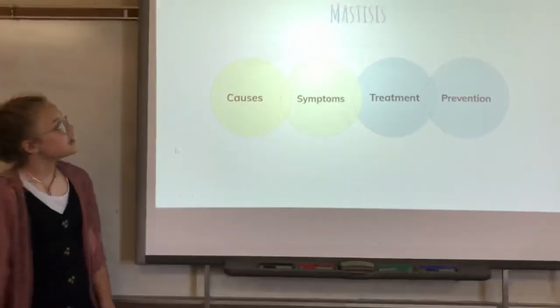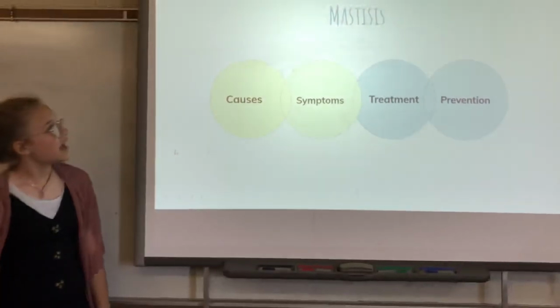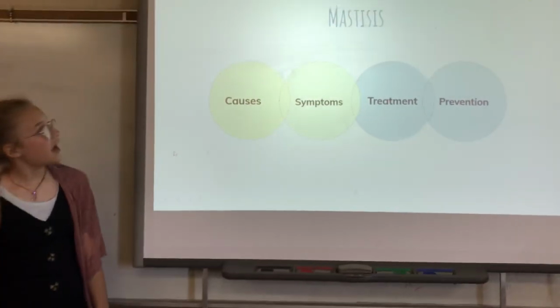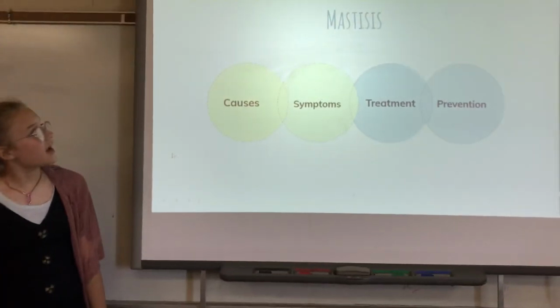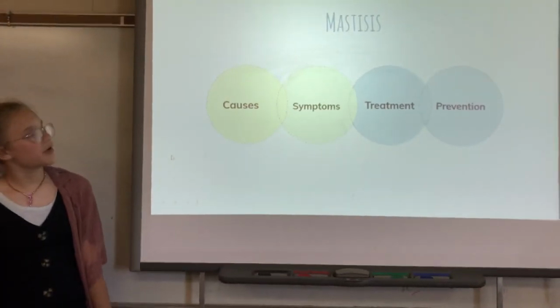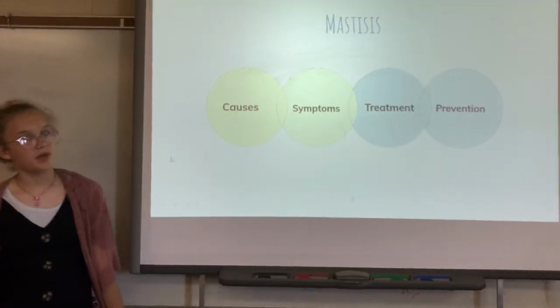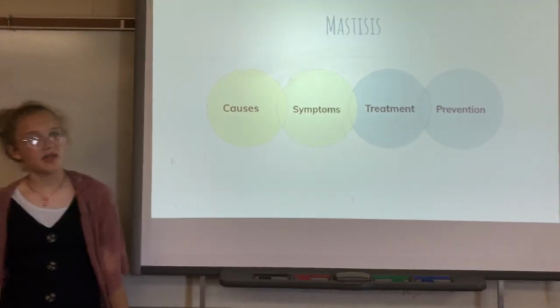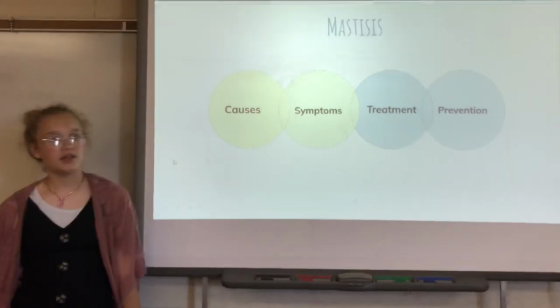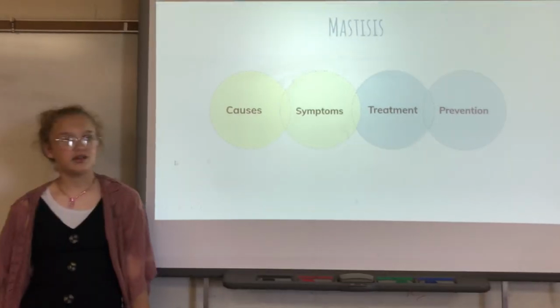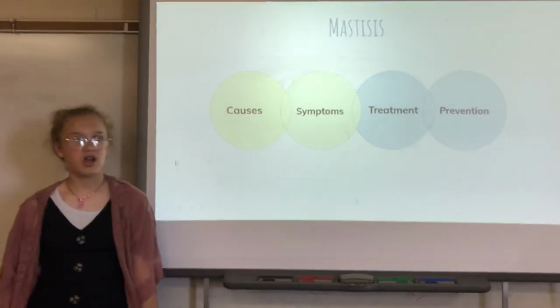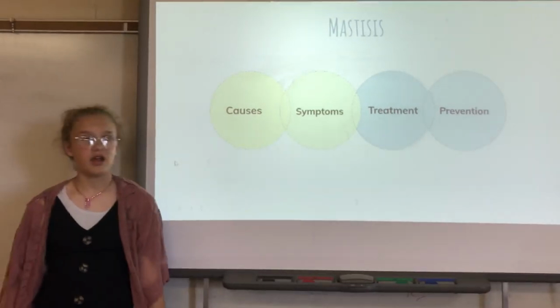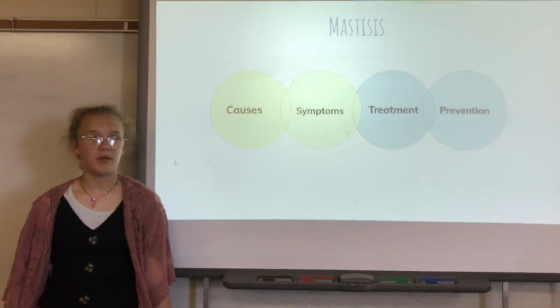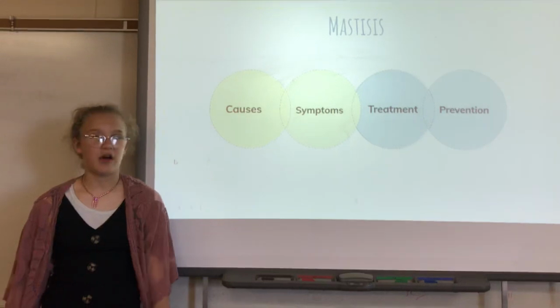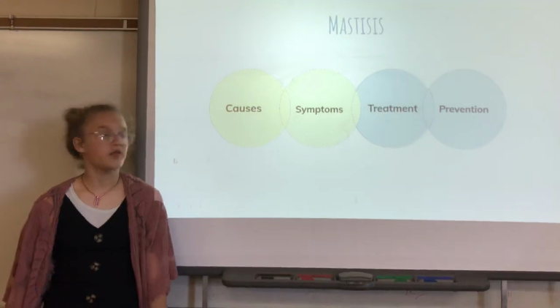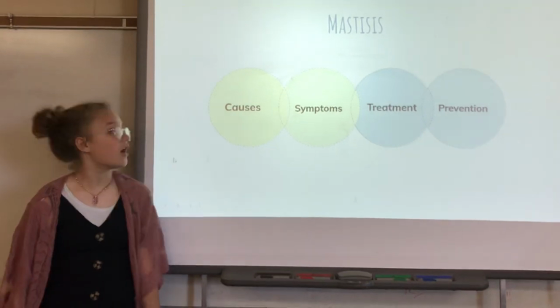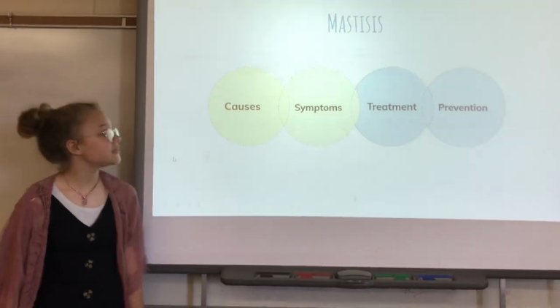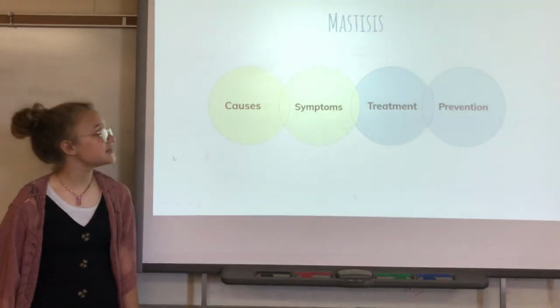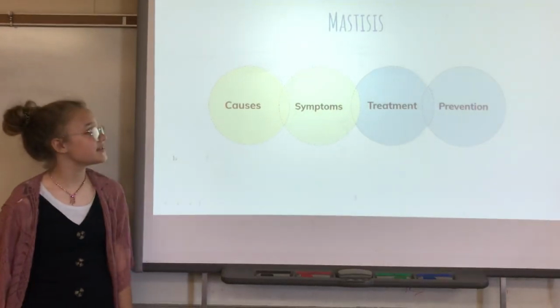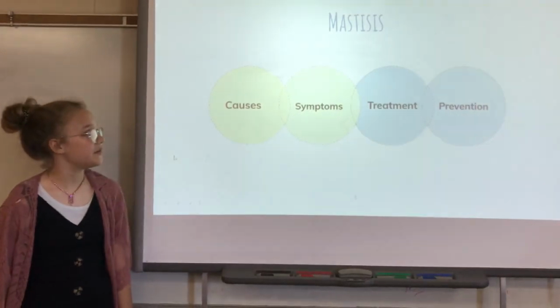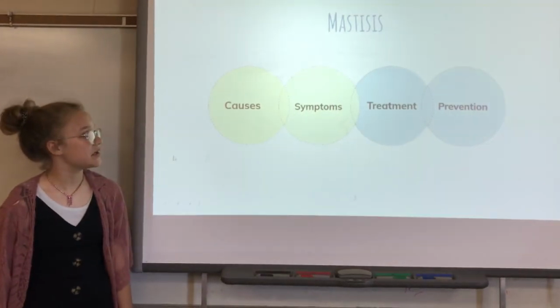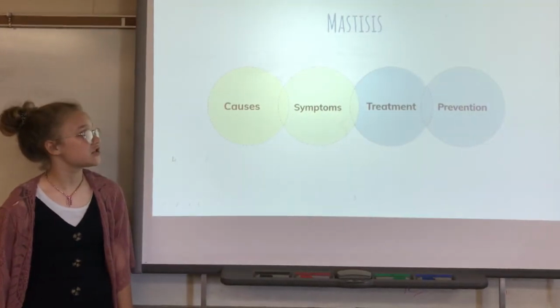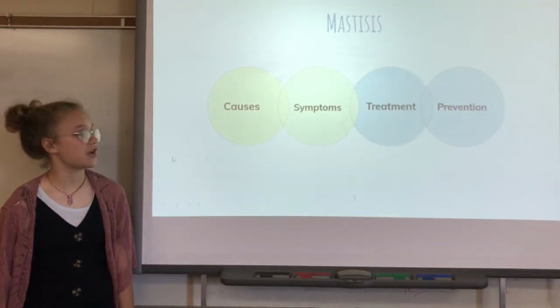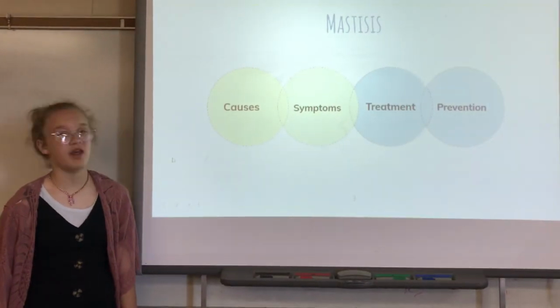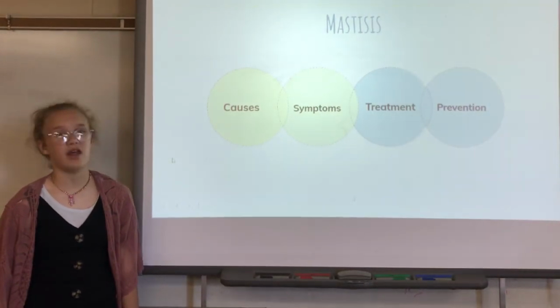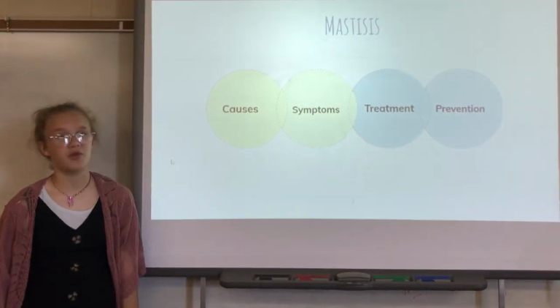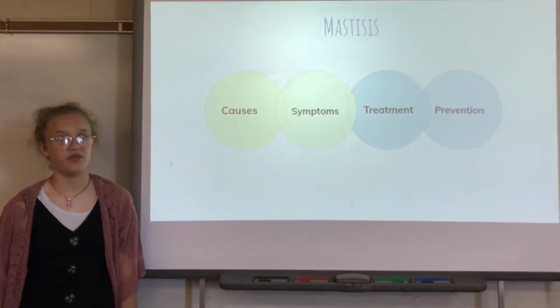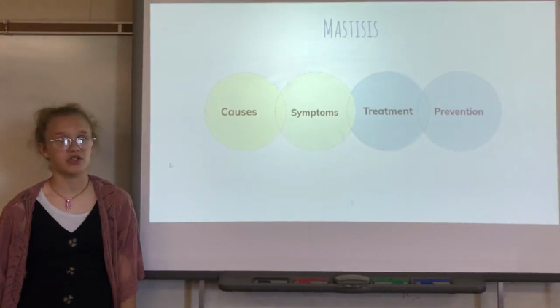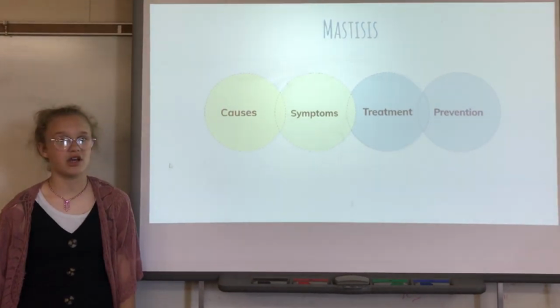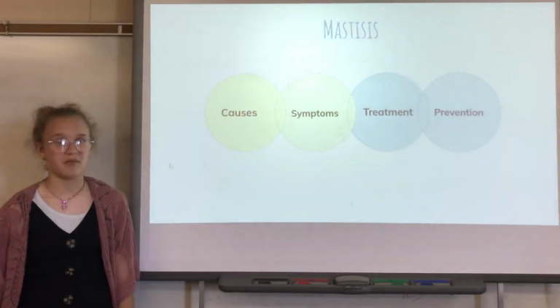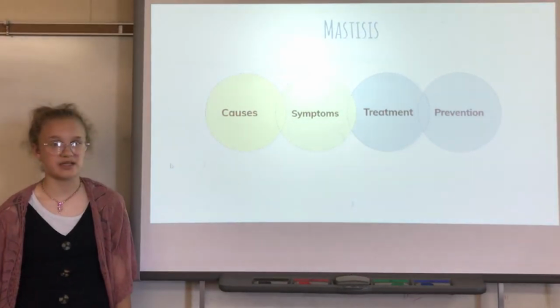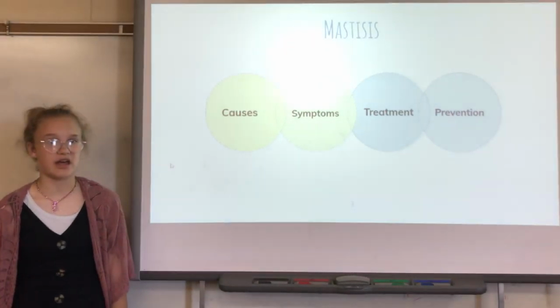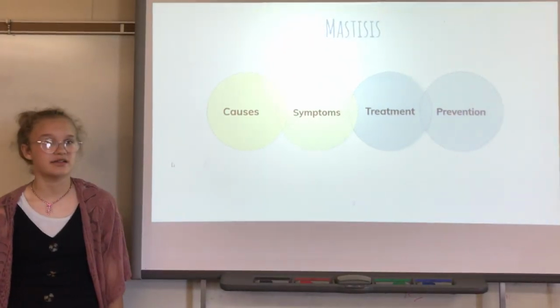Today I'm going to be talking about the causes, symptoms, treatment, and prevention of mastitis.